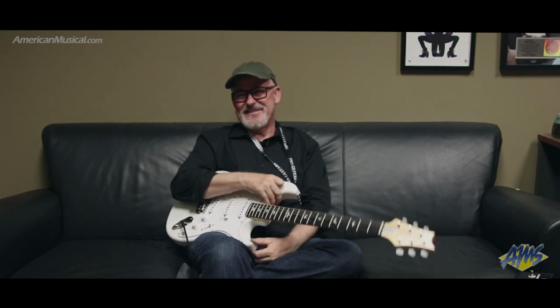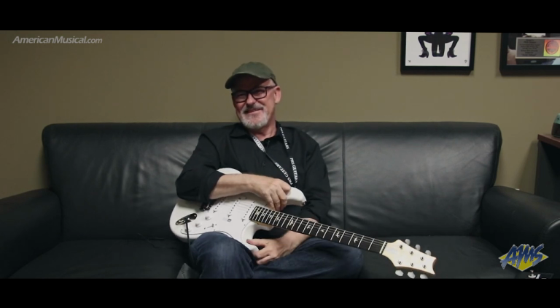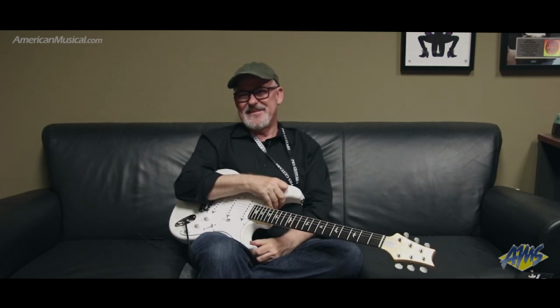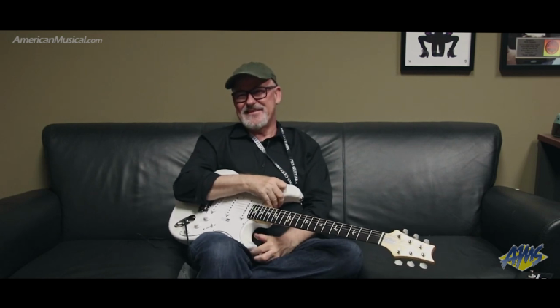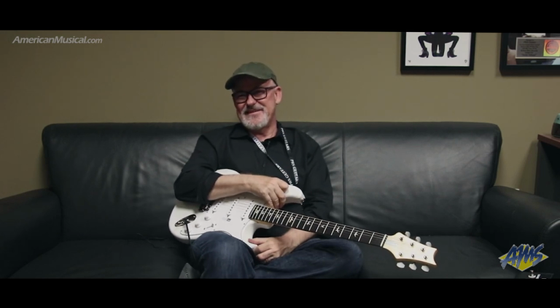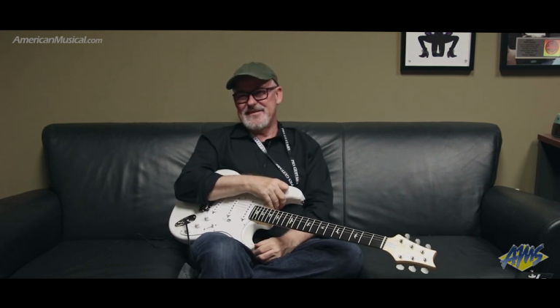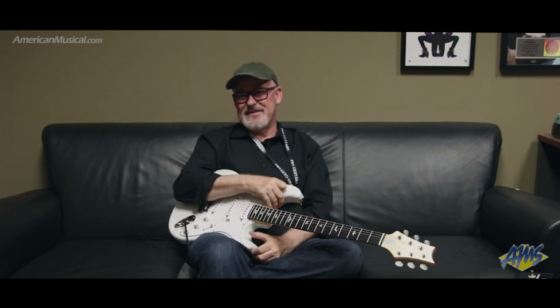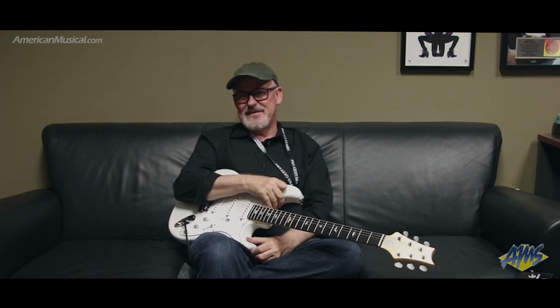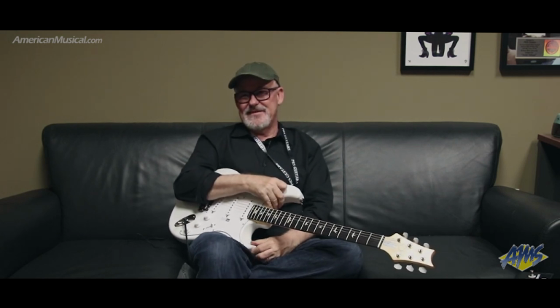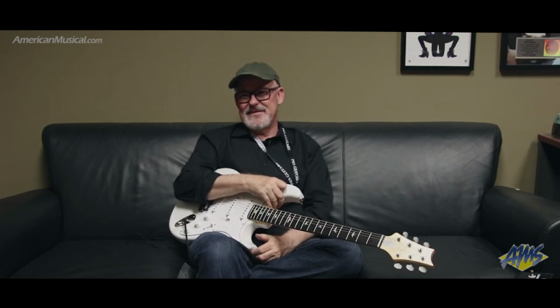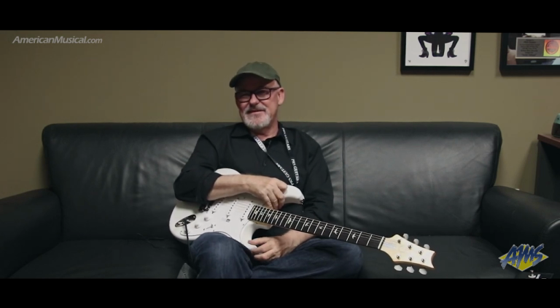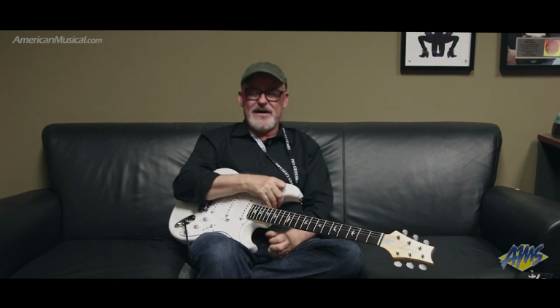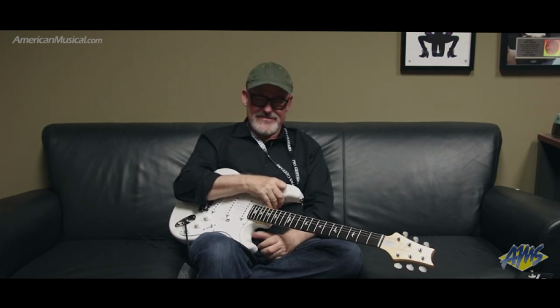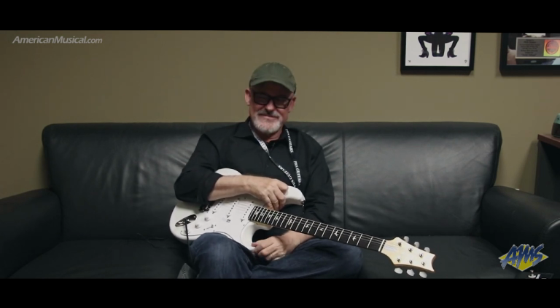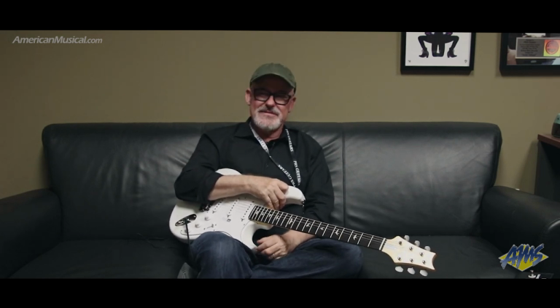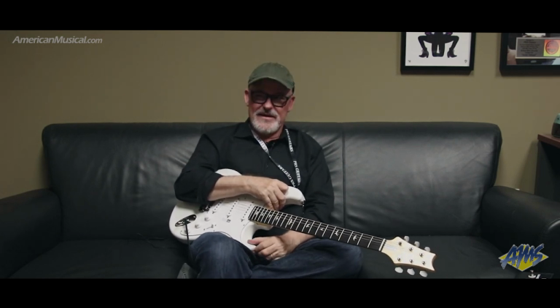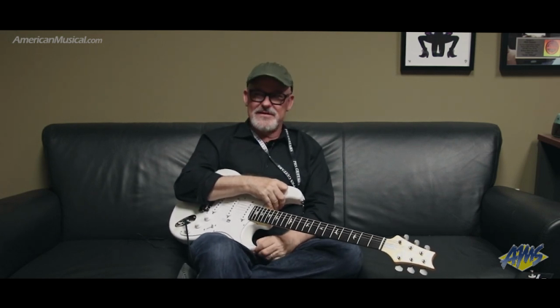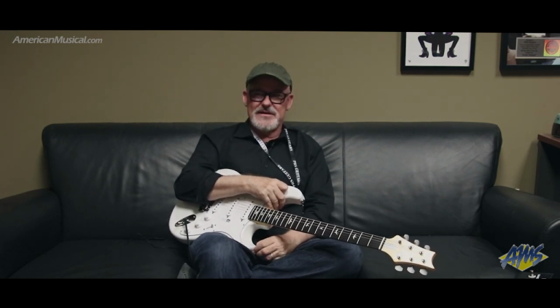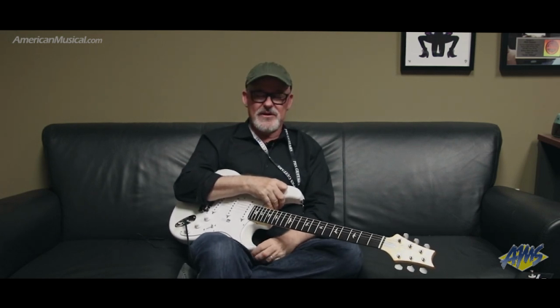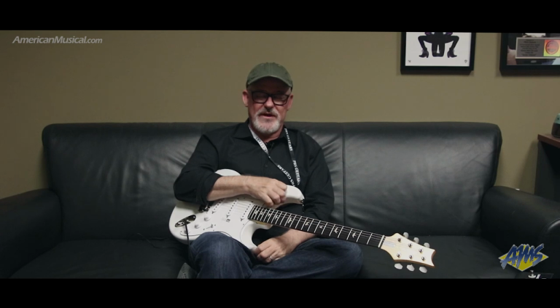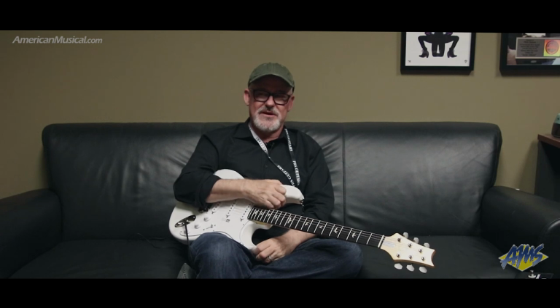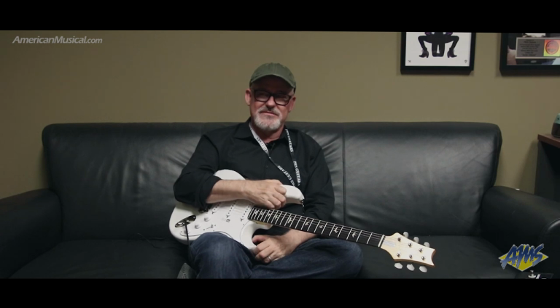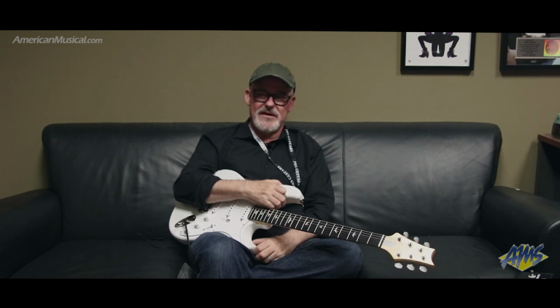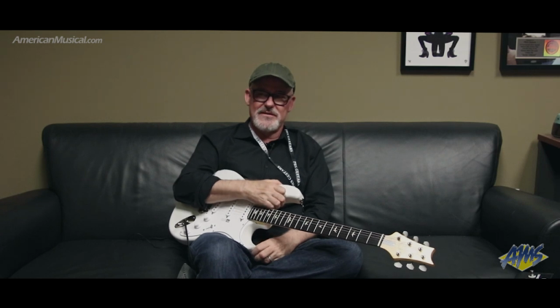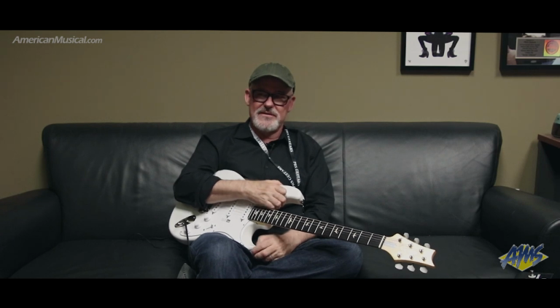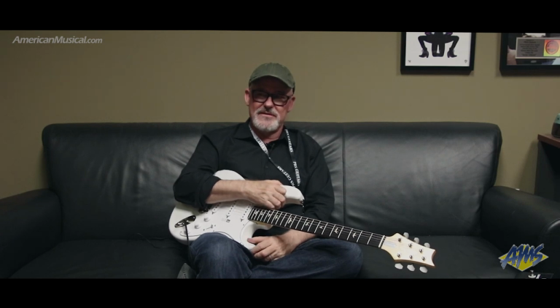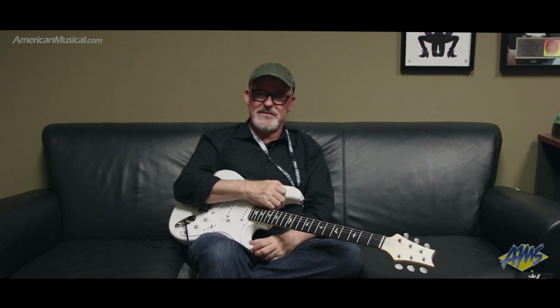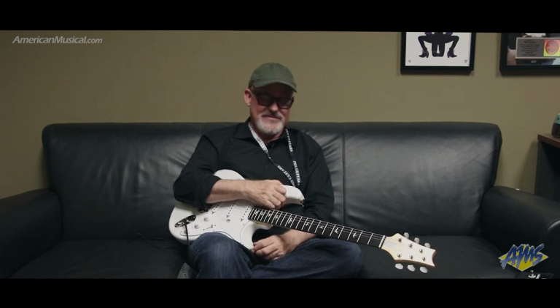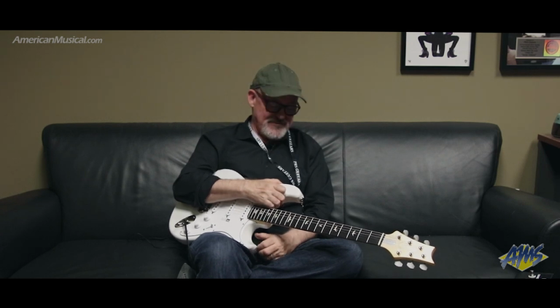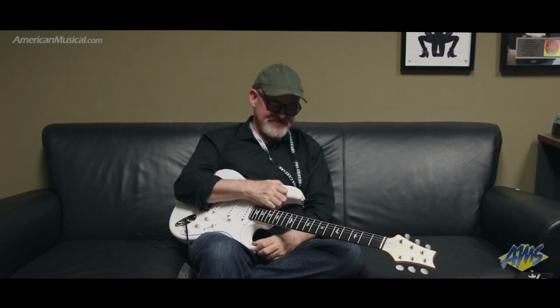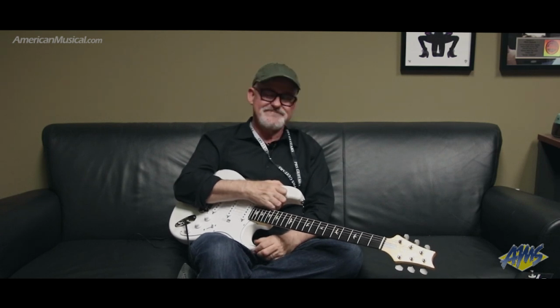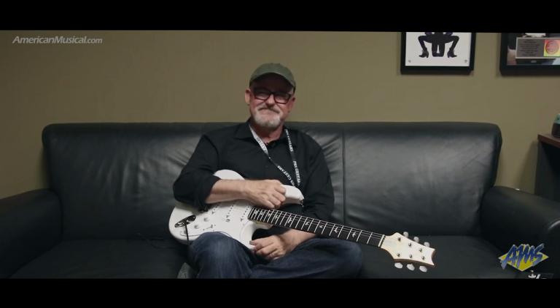Would you consider that your signature sound pedal? Yeah, they did a great job — you in a box. Nice.